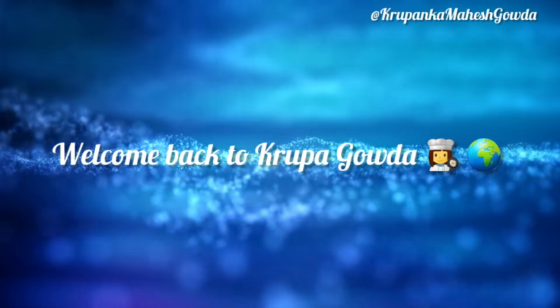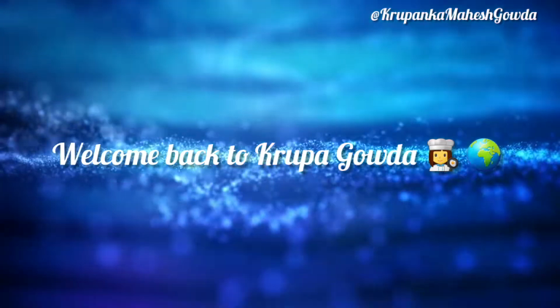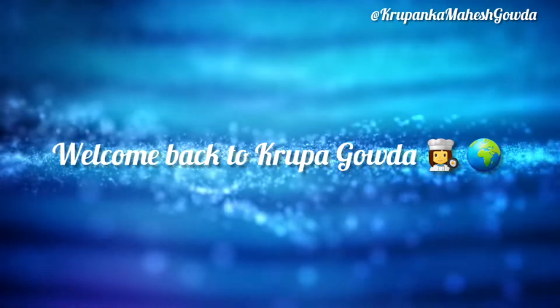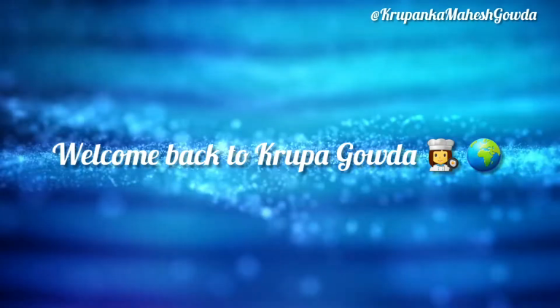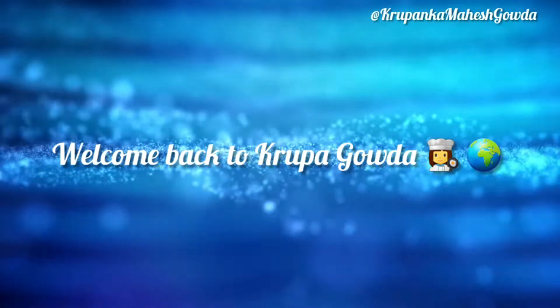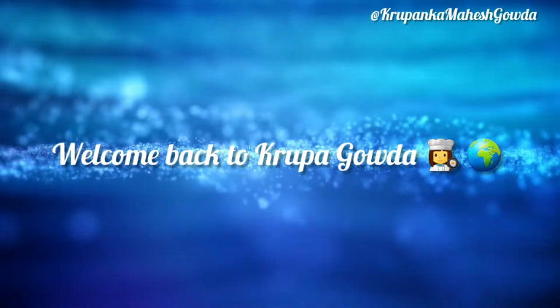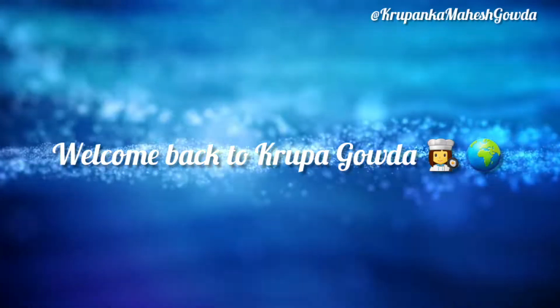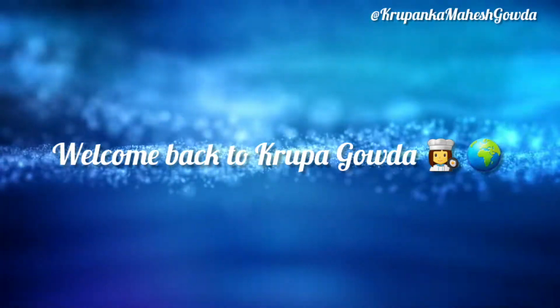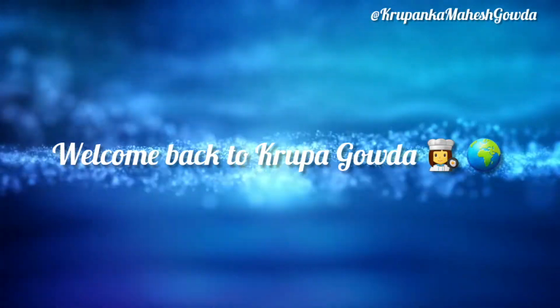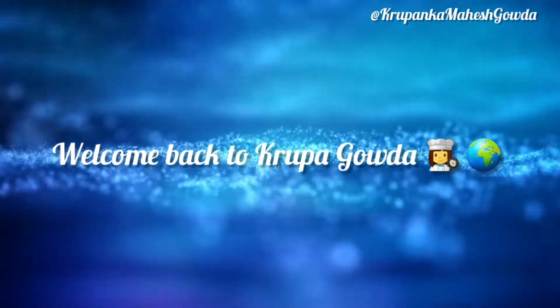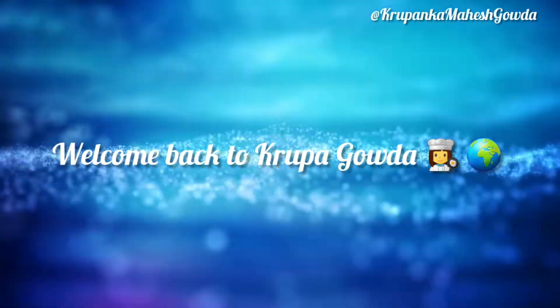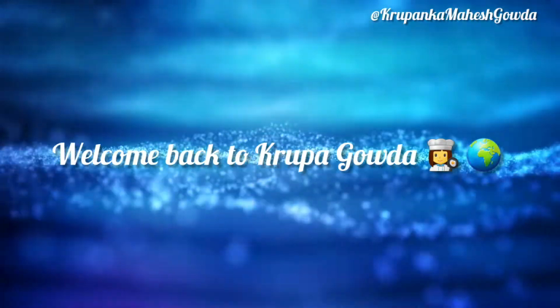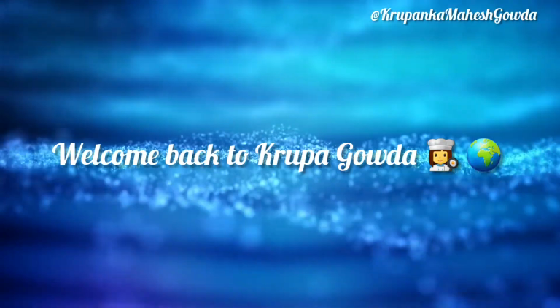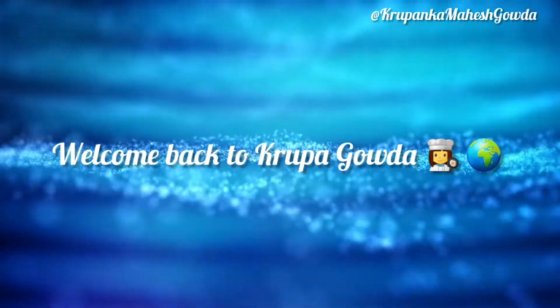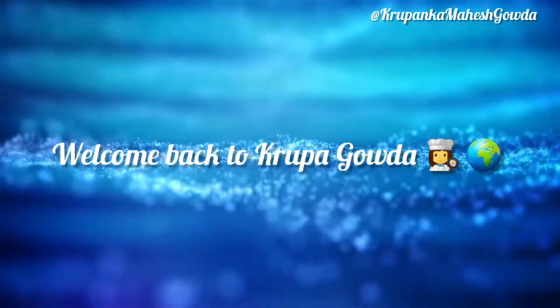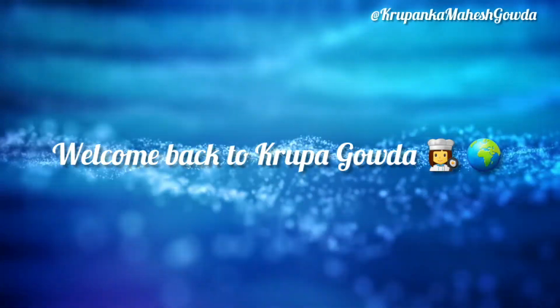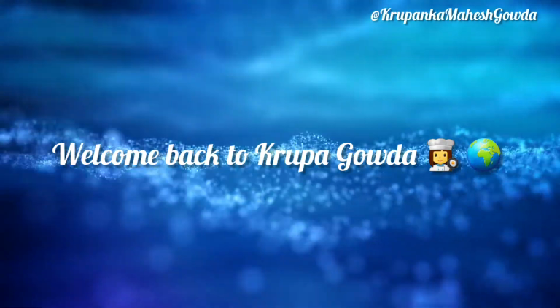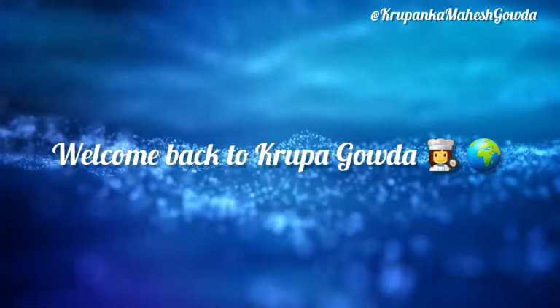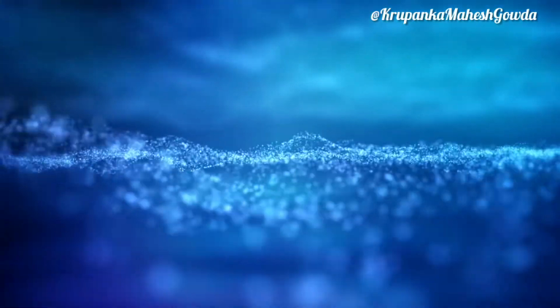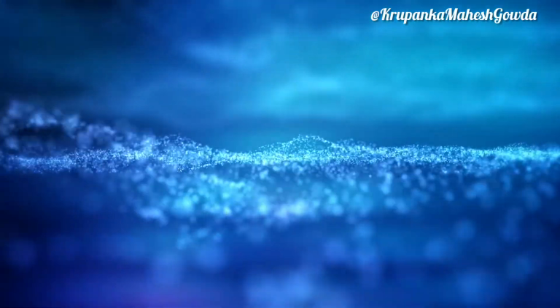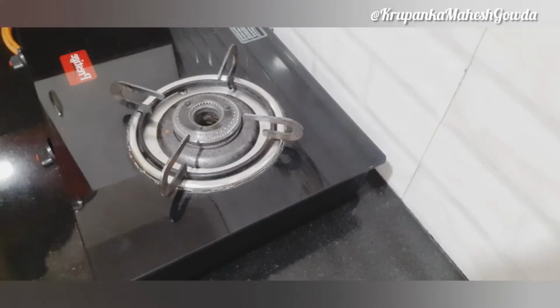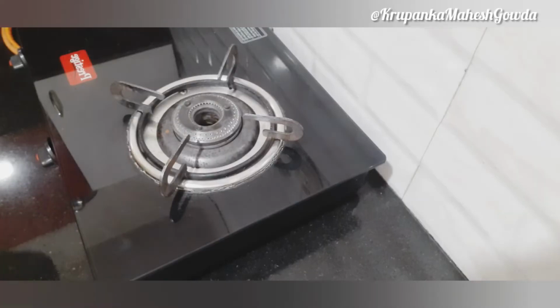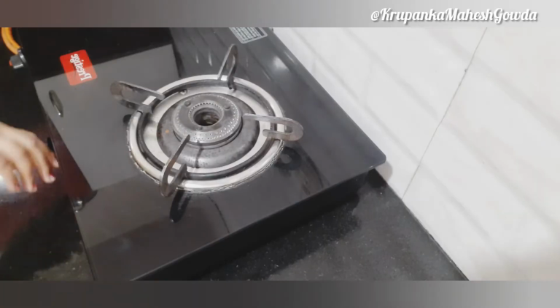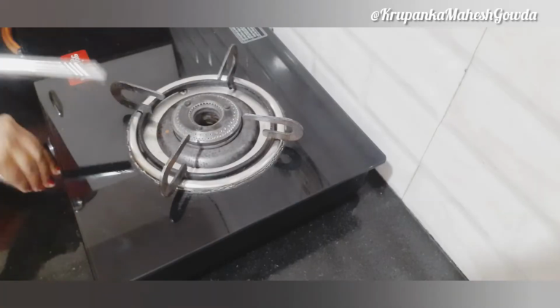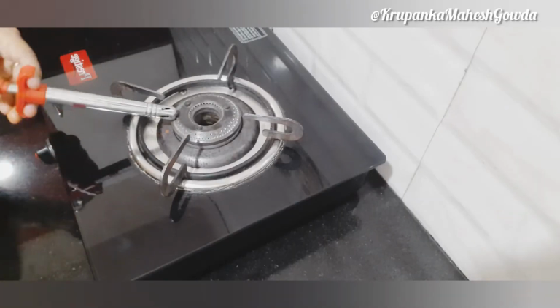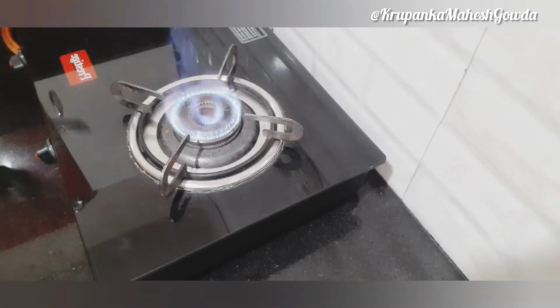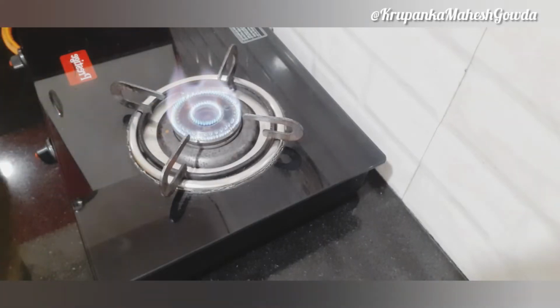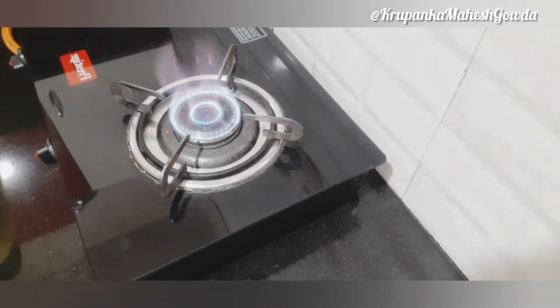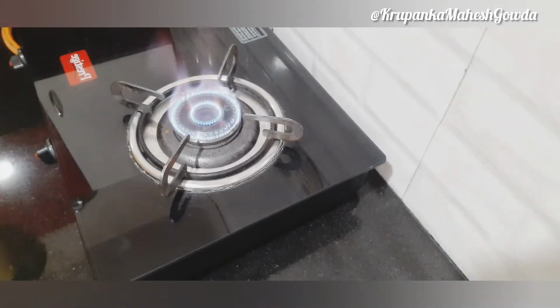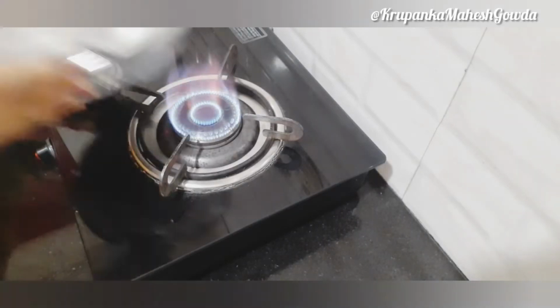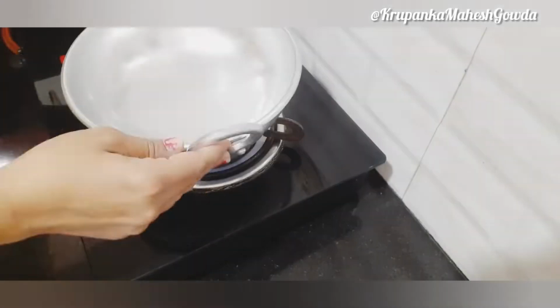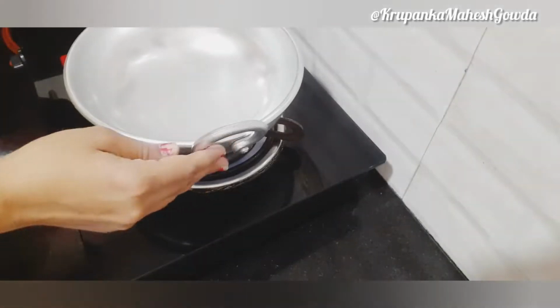Hi, welcome back to Krupa Gauda Cooking World. I am going to make a street style dish.